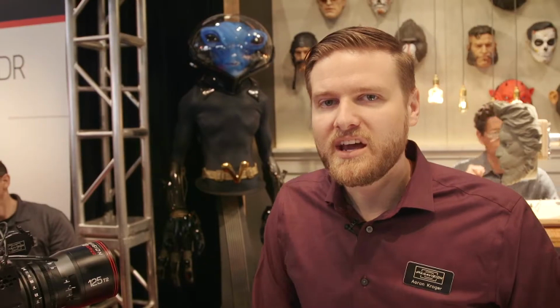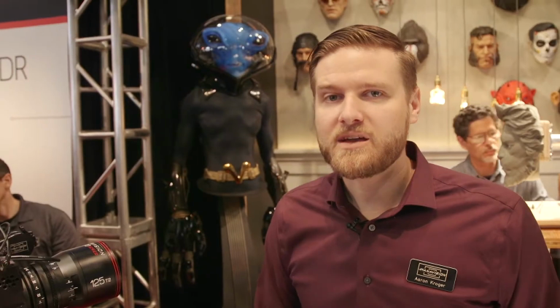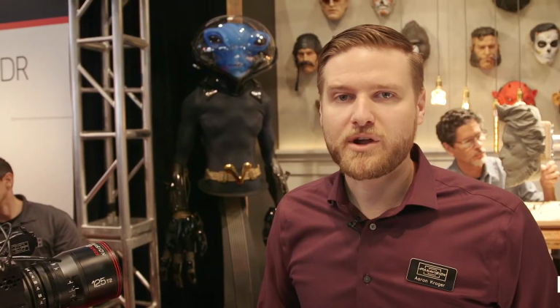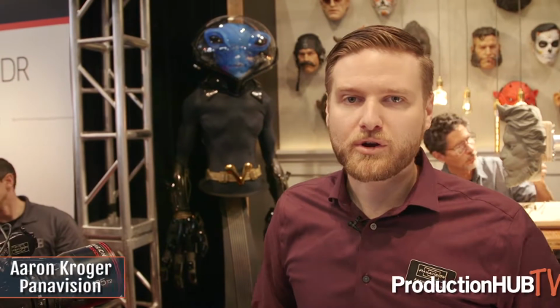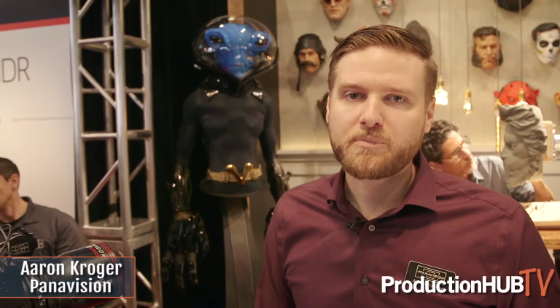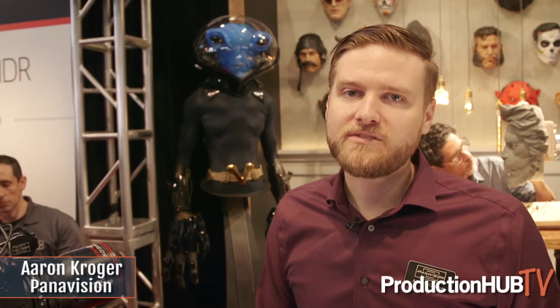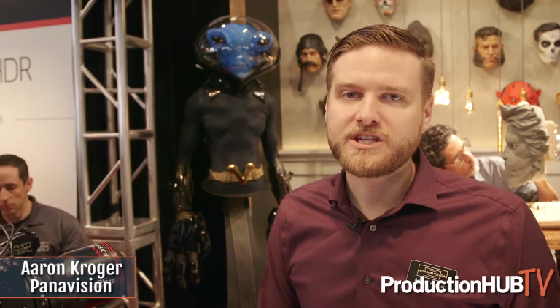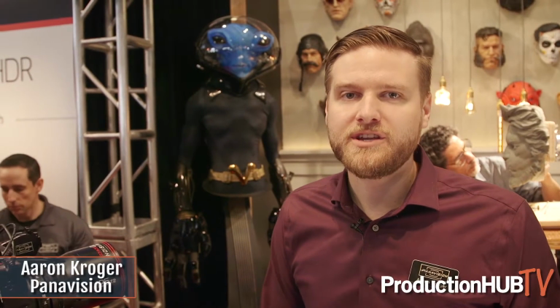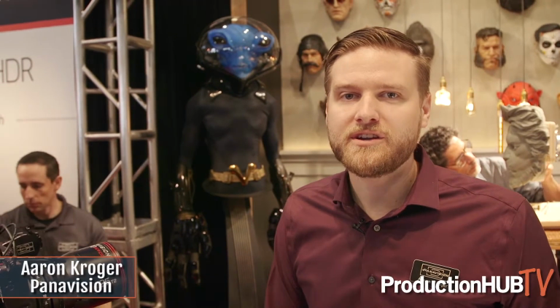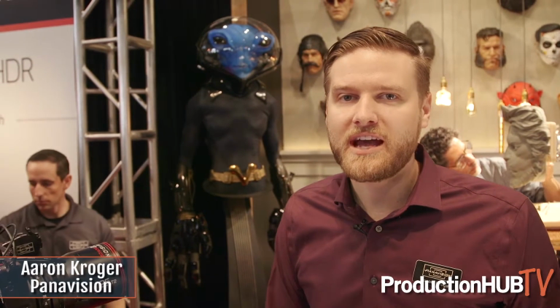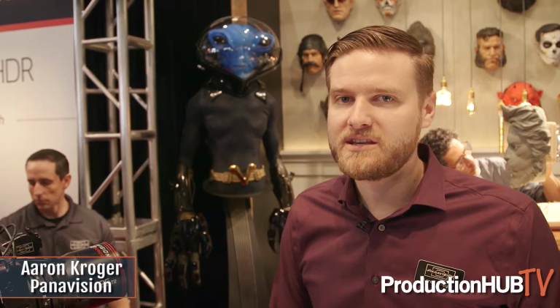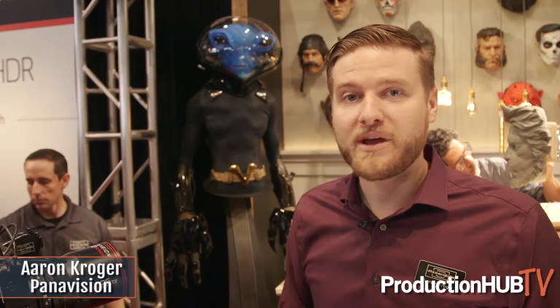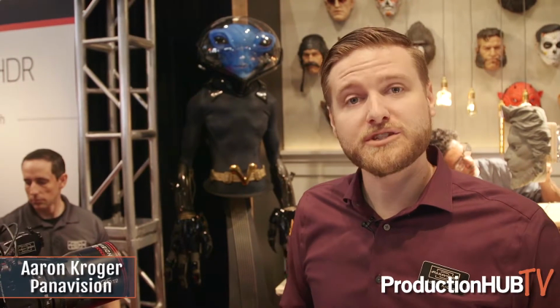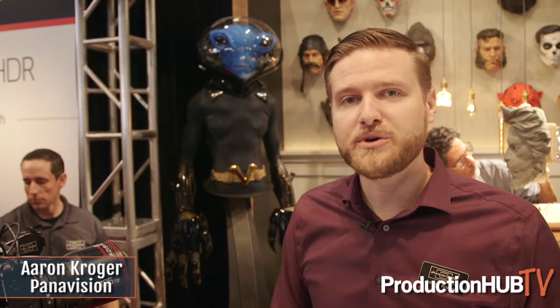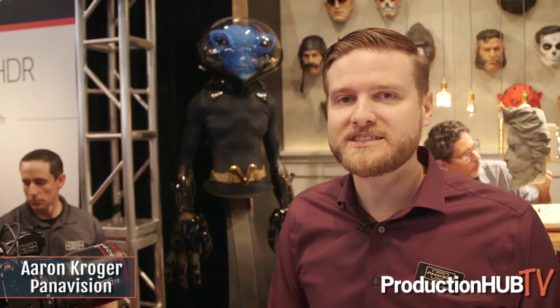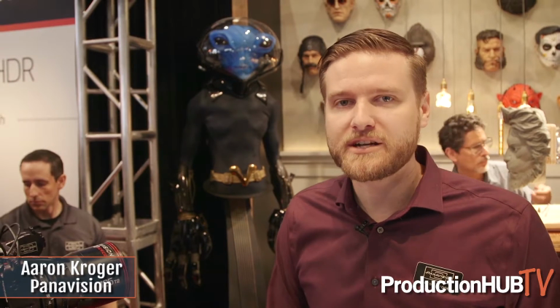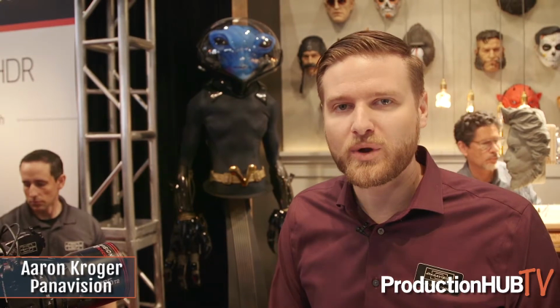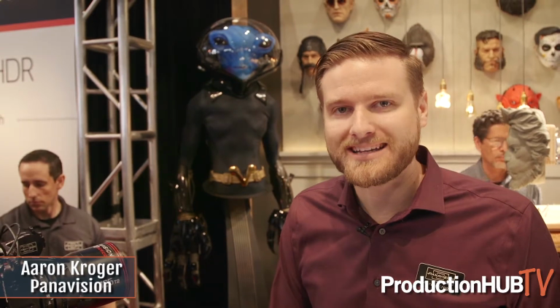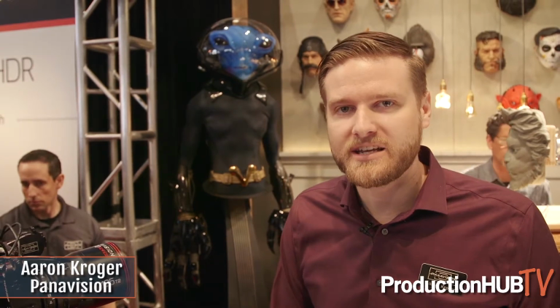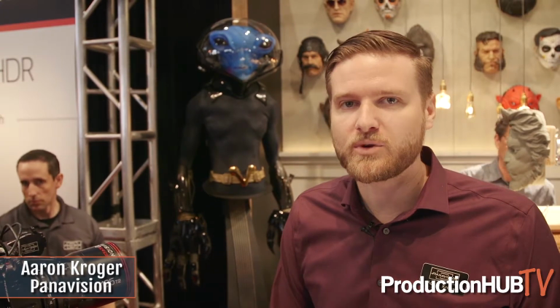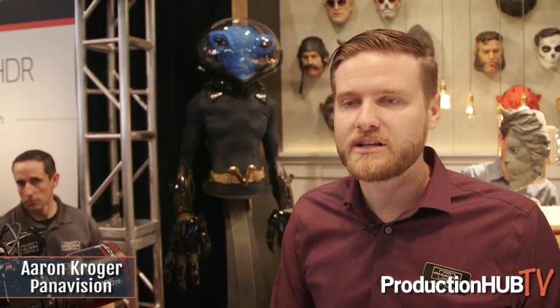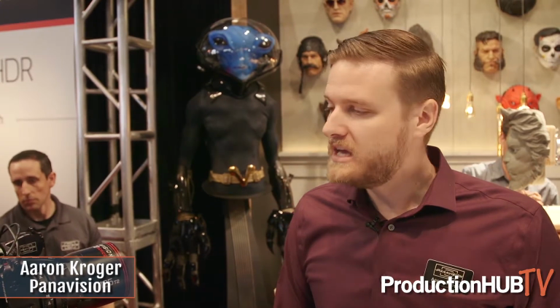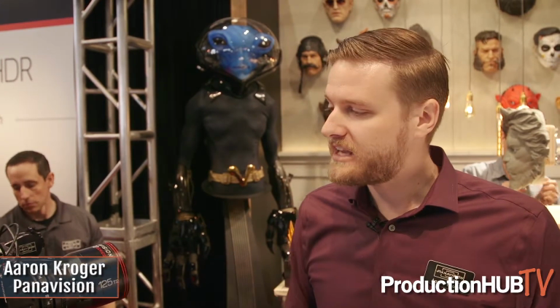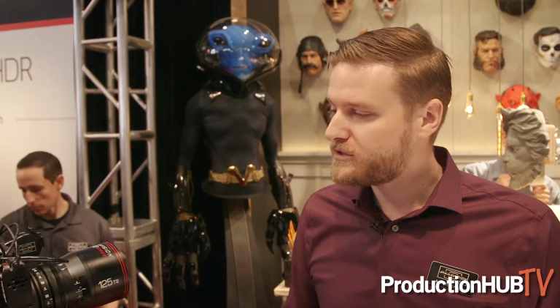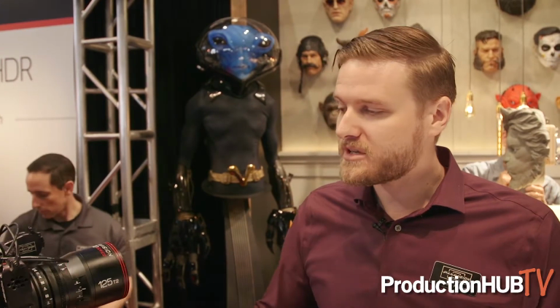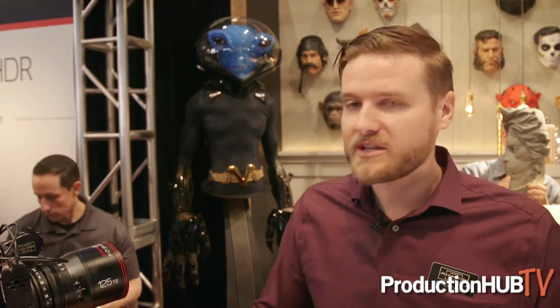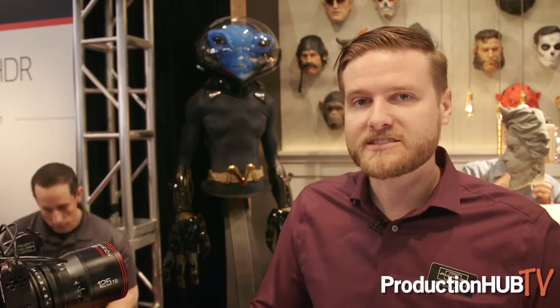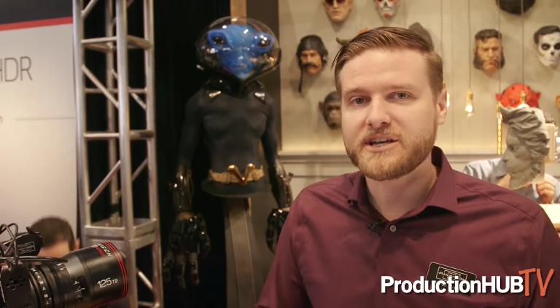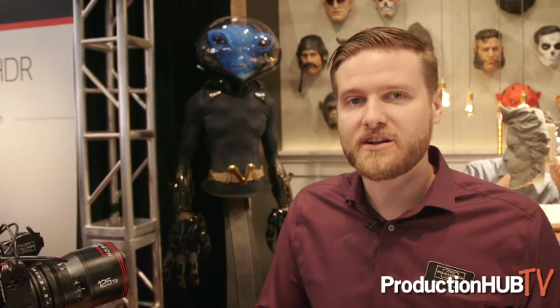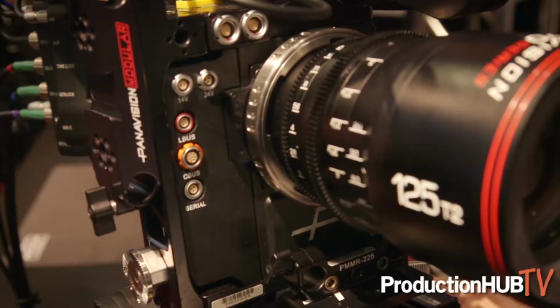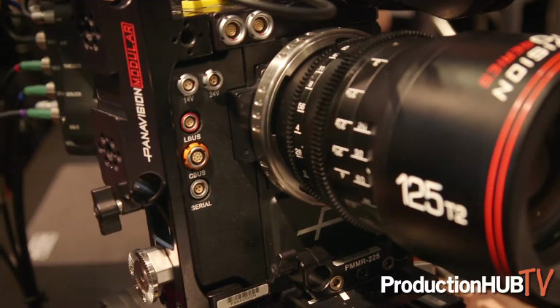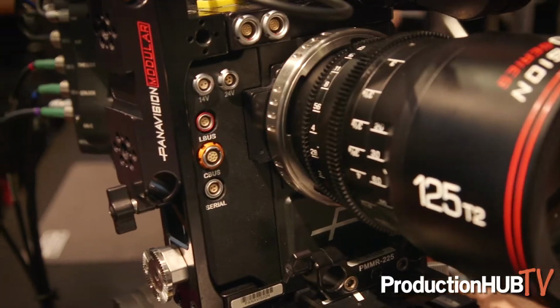Hi, I'm Aaron Kroger with Panavision here at the Panavision booth at Cinegear 2019, and we're going to take you through some of the latest updates on our DXL2.